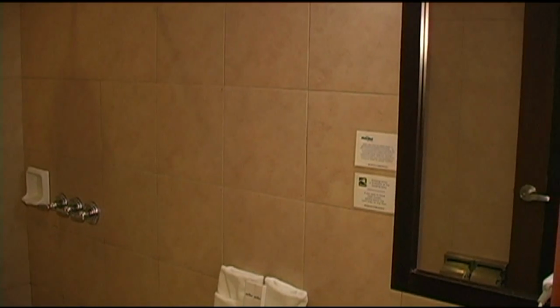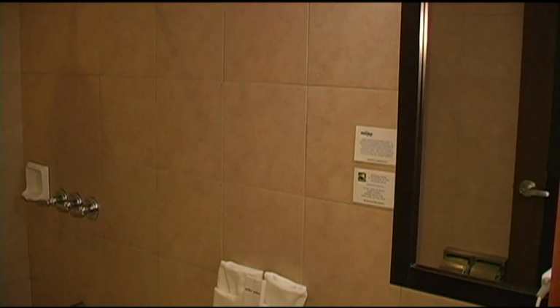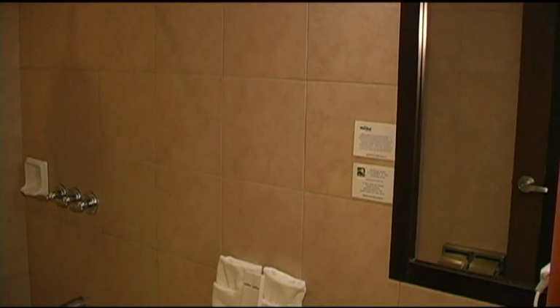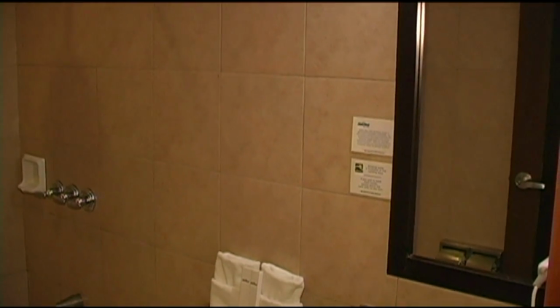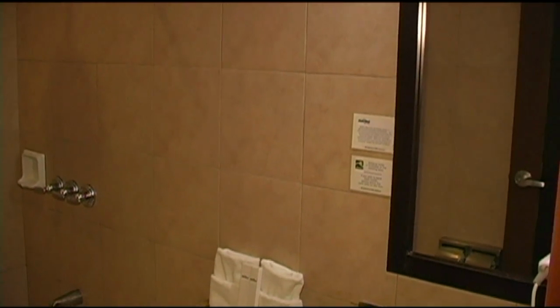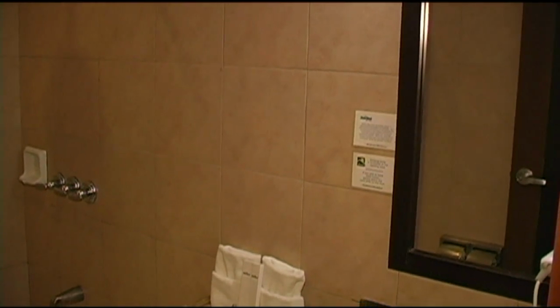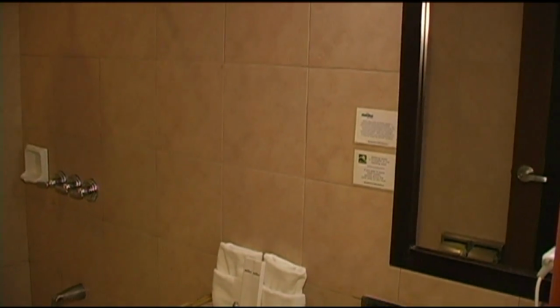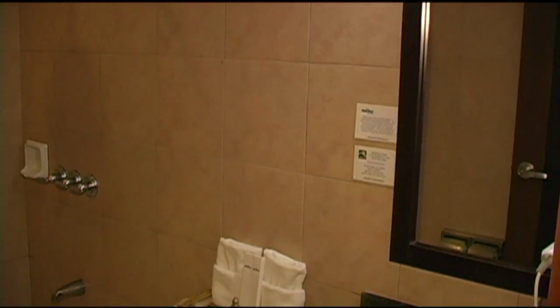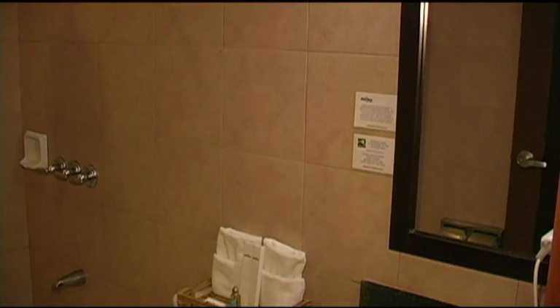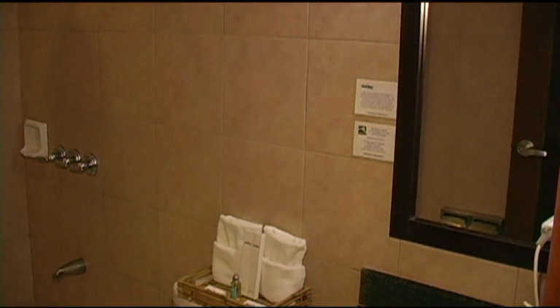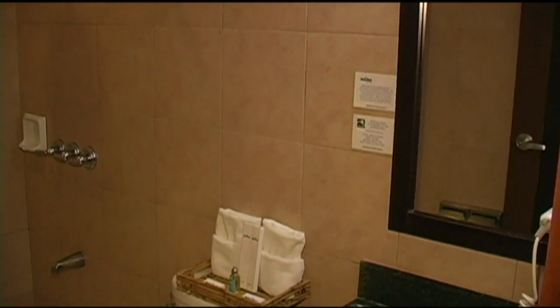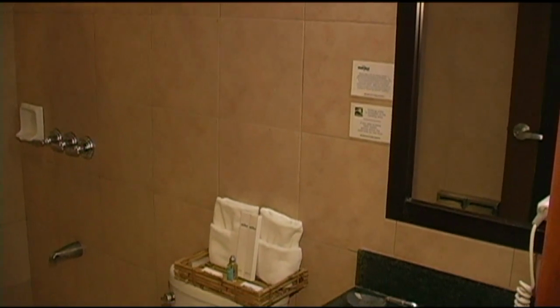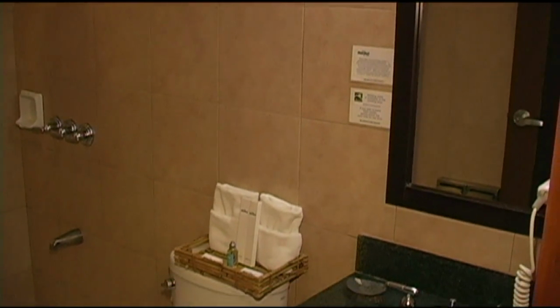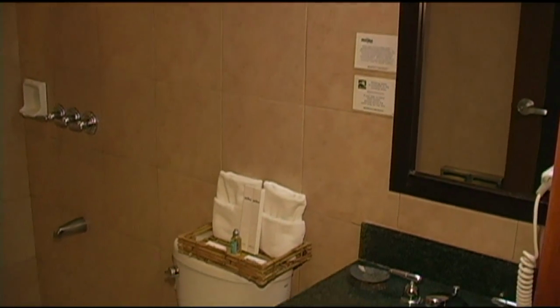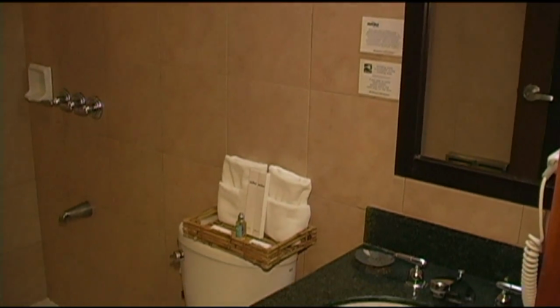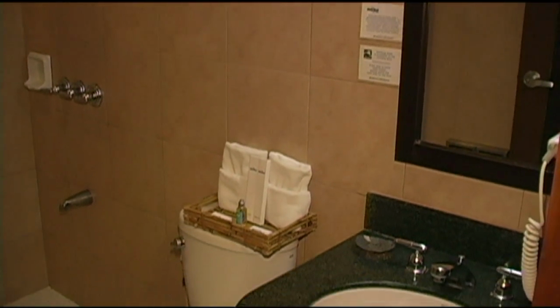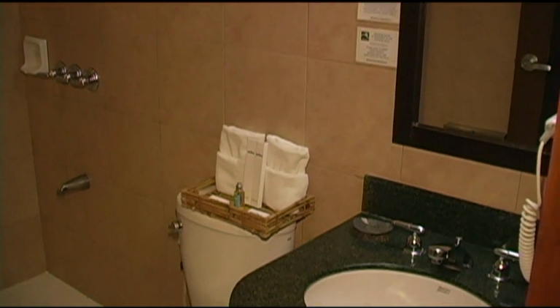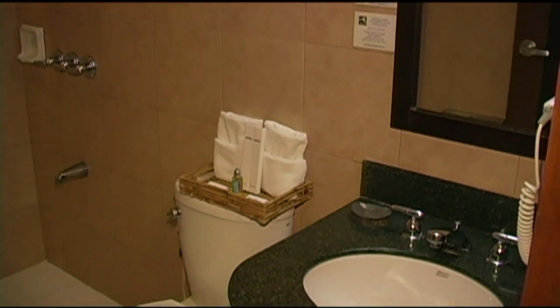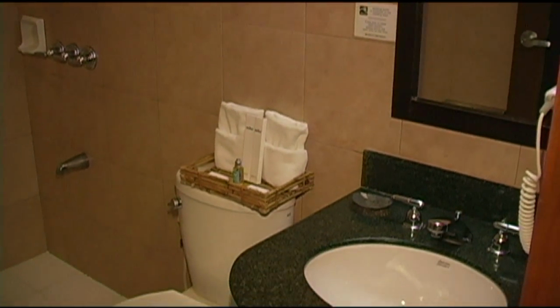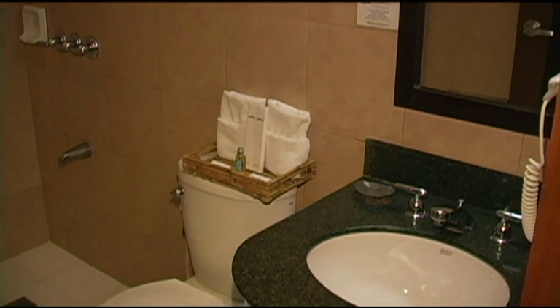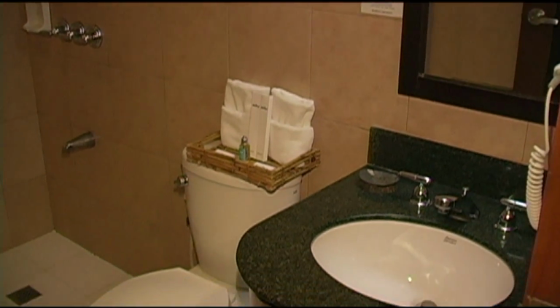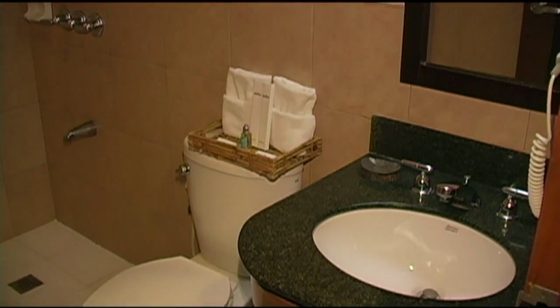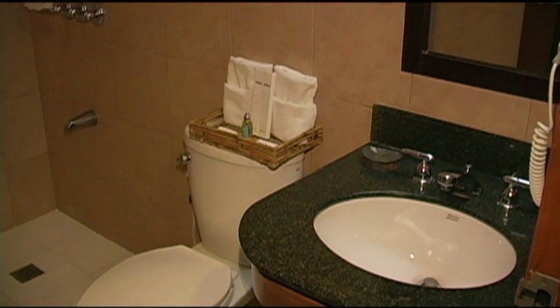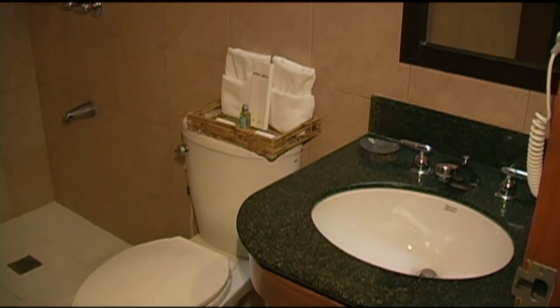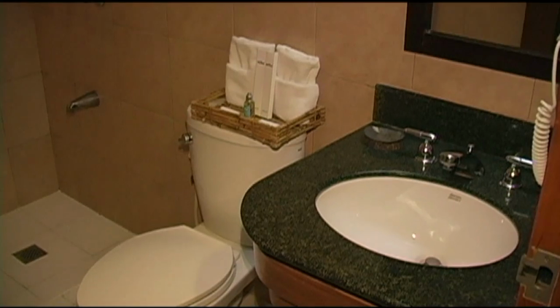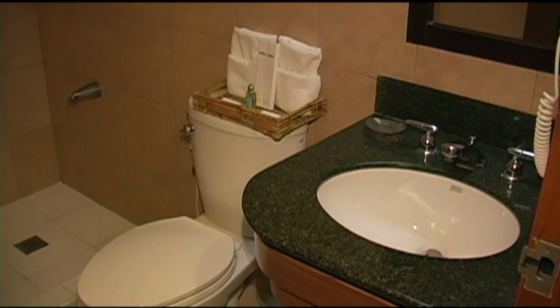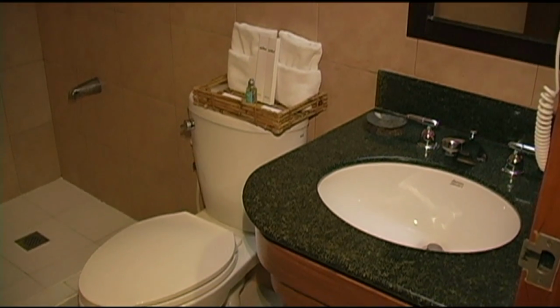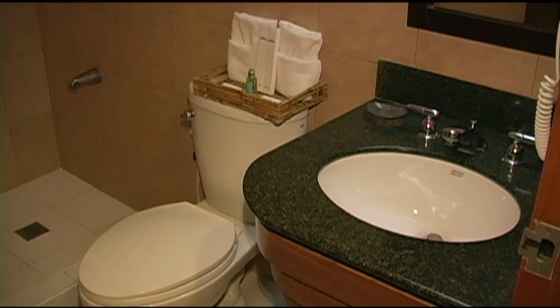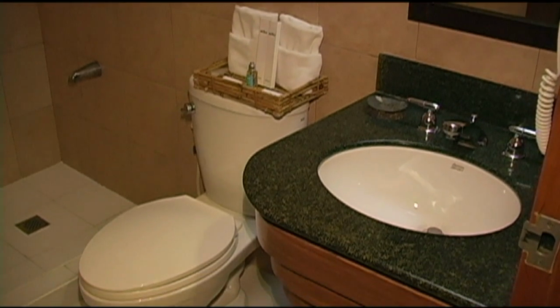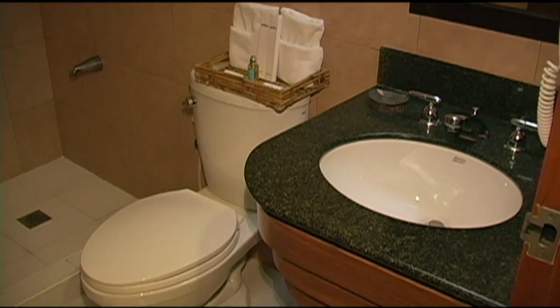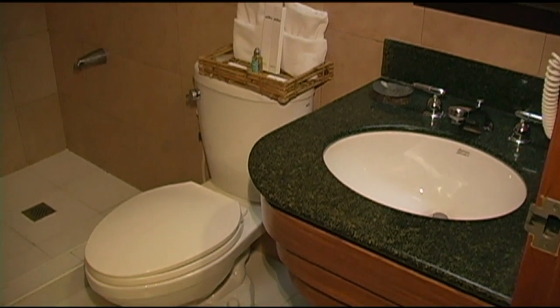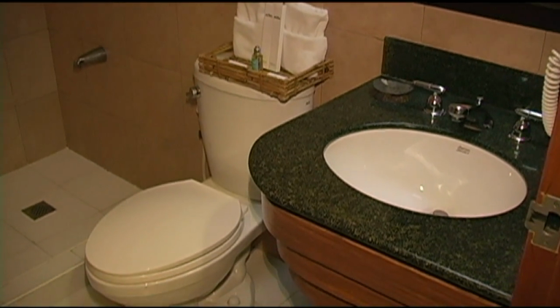Vanity mirror, sink area, all the bathroom amenities — soaps, shampoos, and that sort of thing.